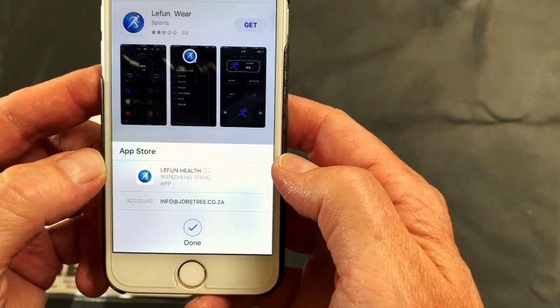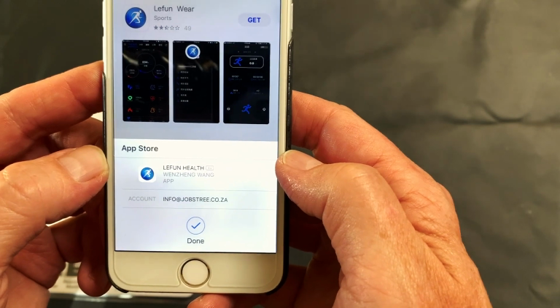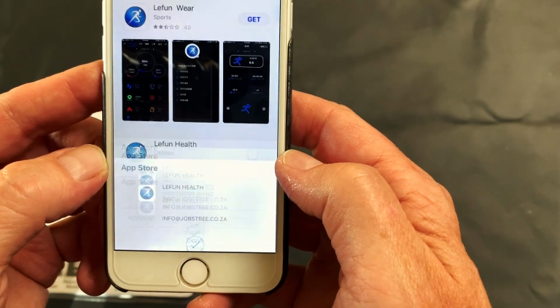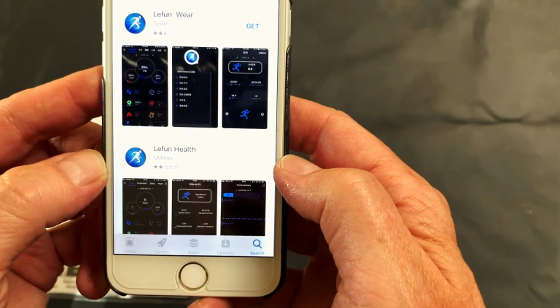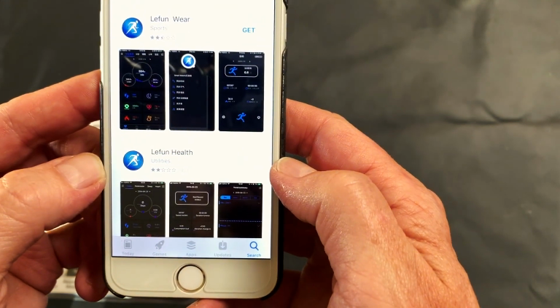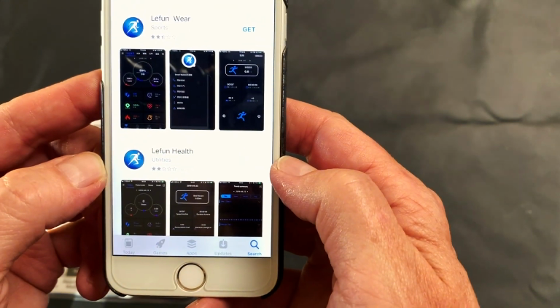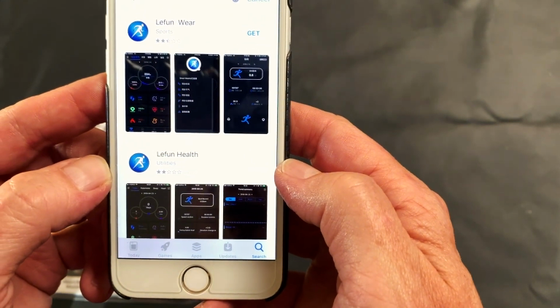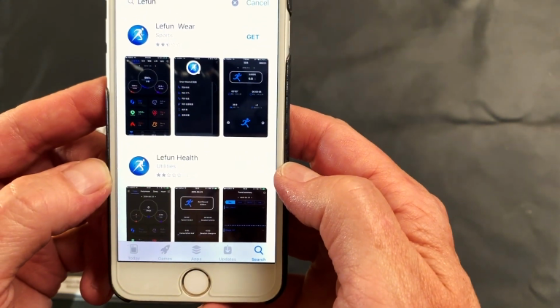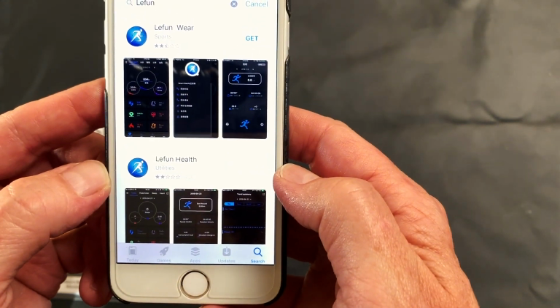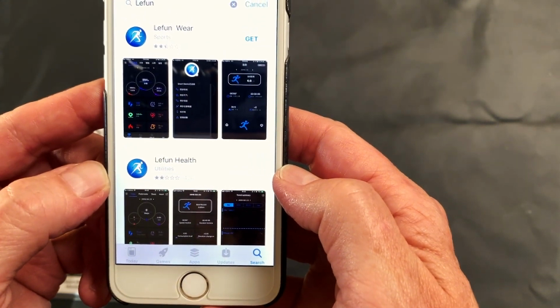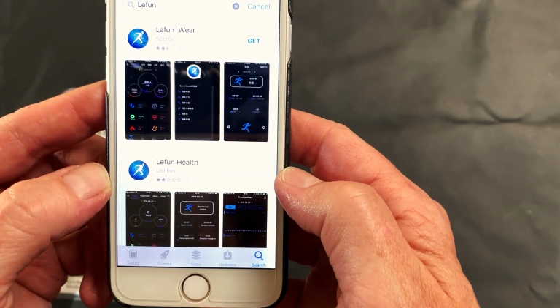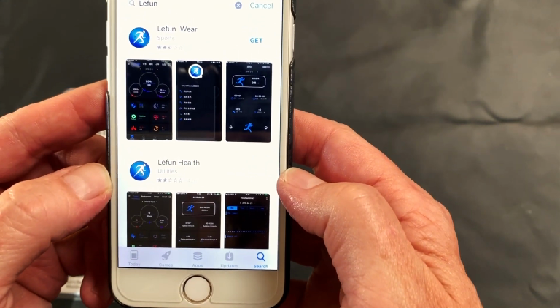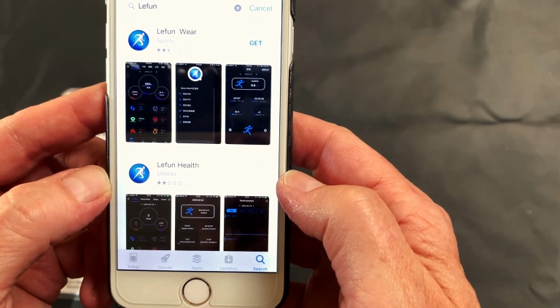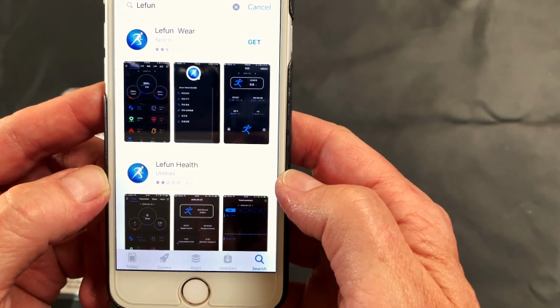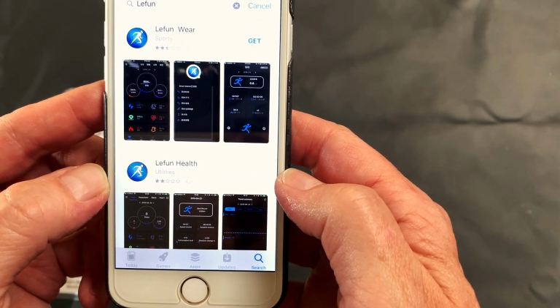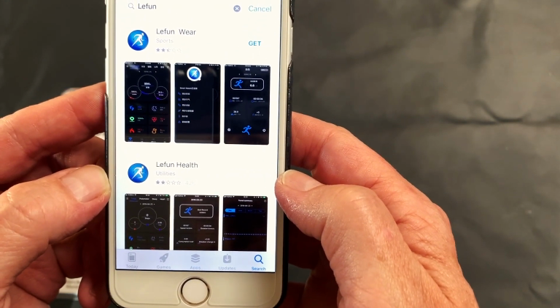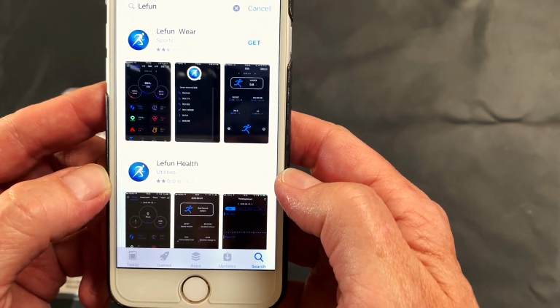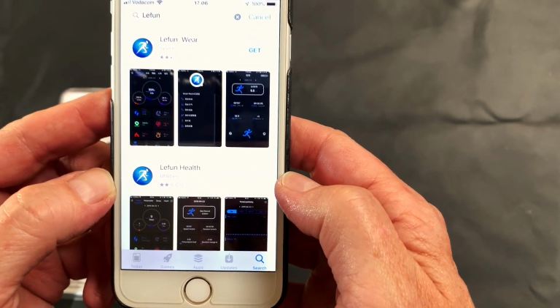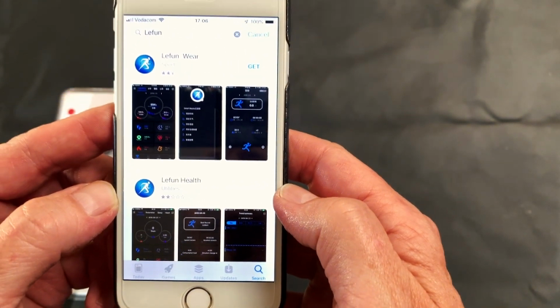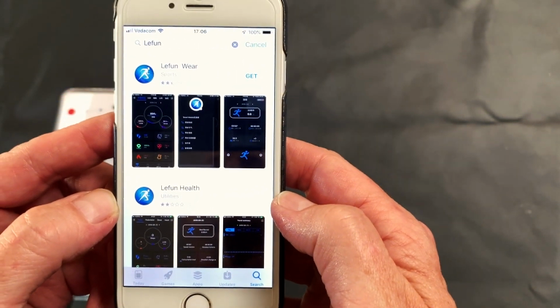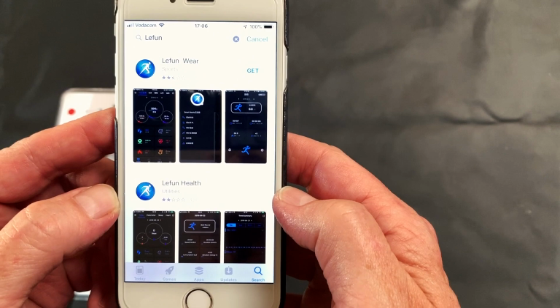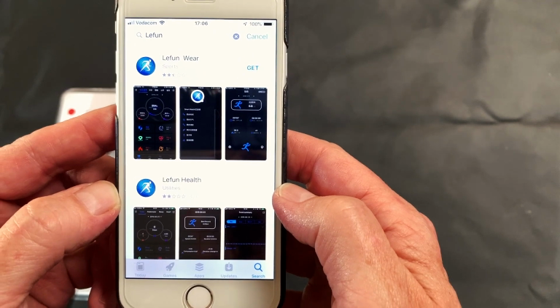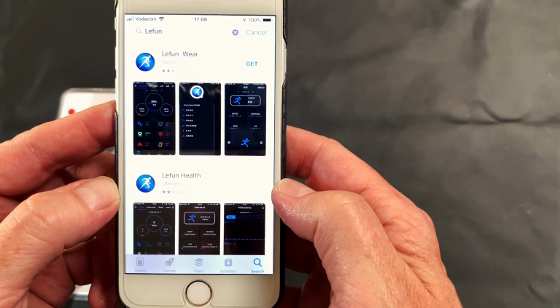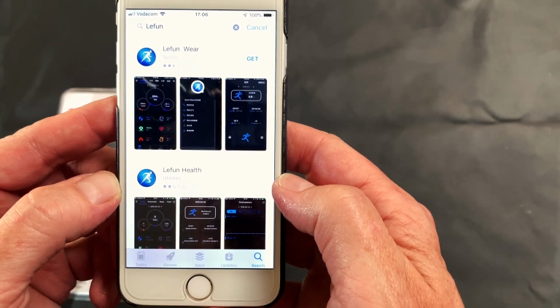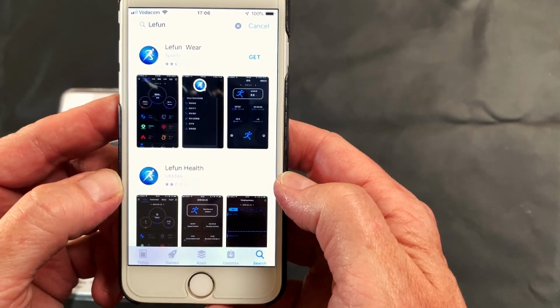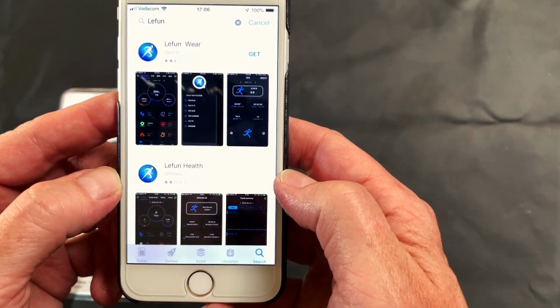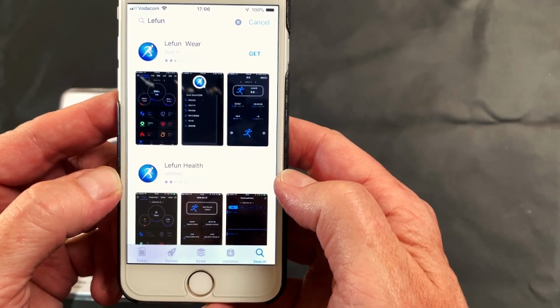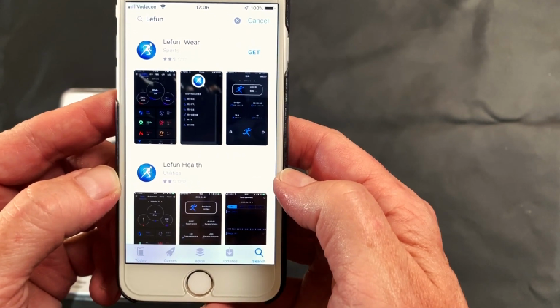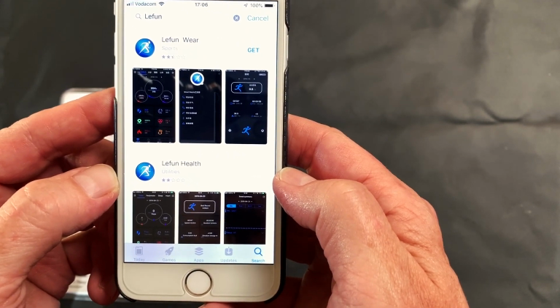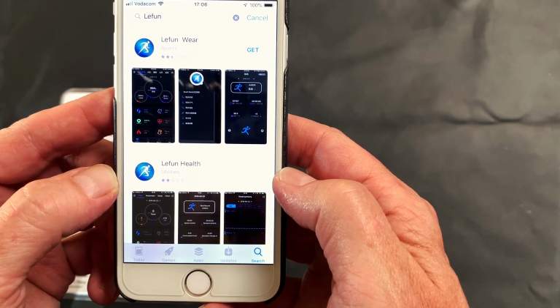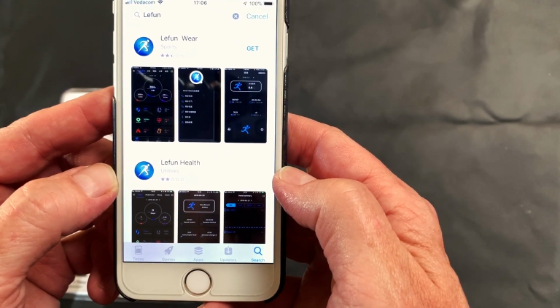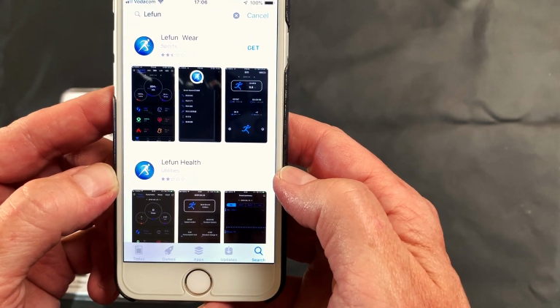It's a free app and it will download to your smartphone, which you then need to use to pair the tracker with your smartphone.